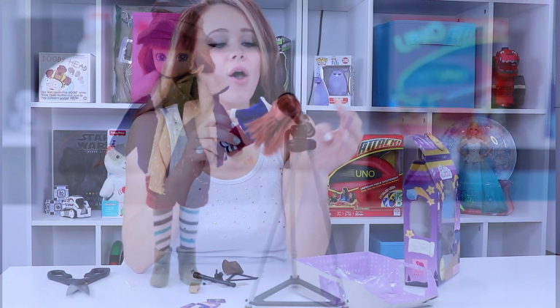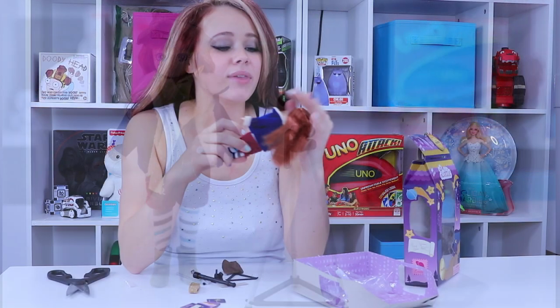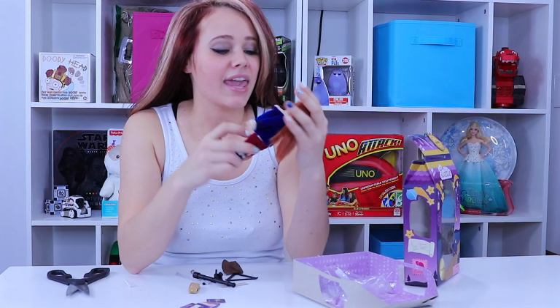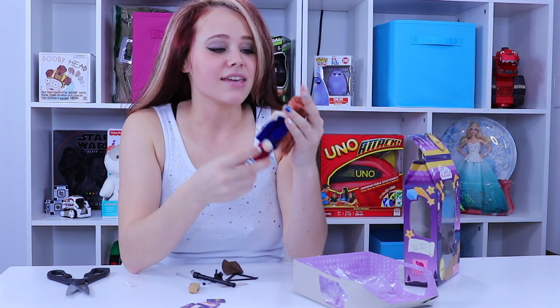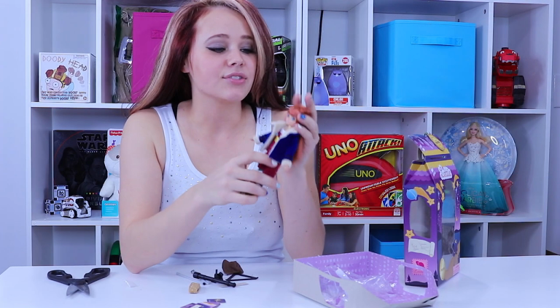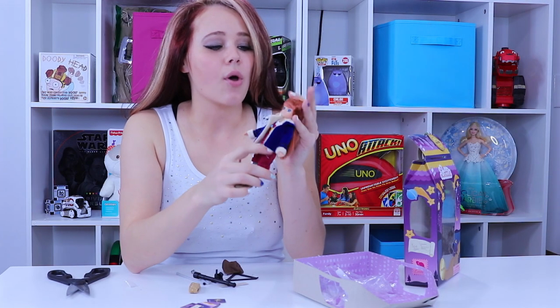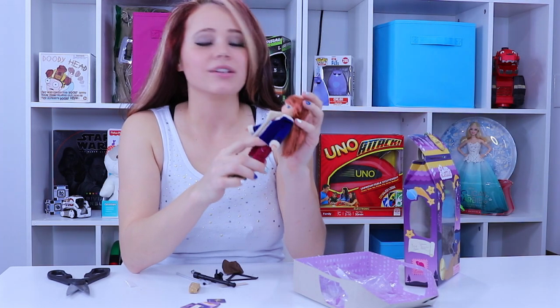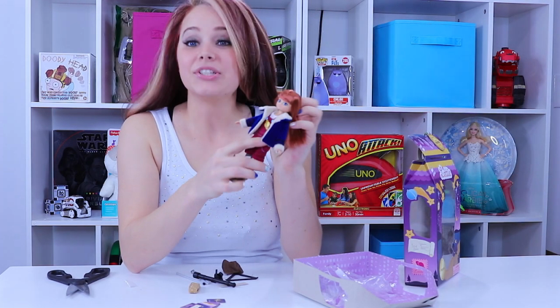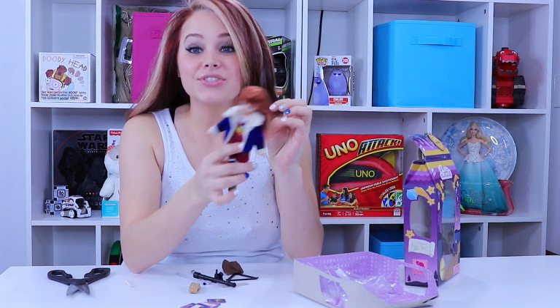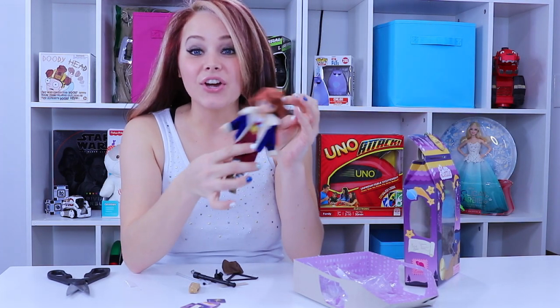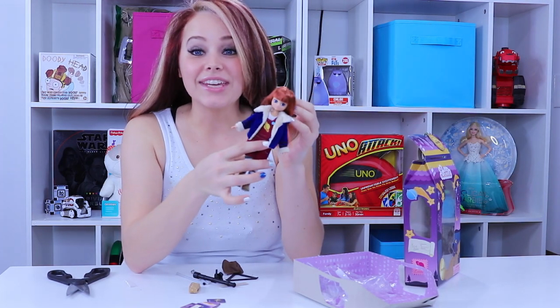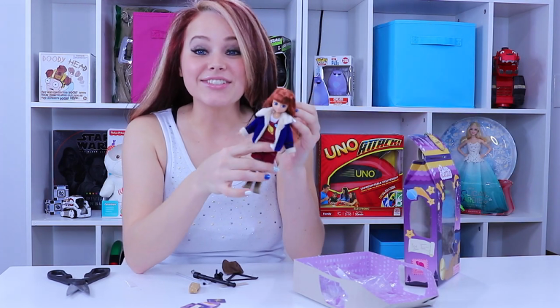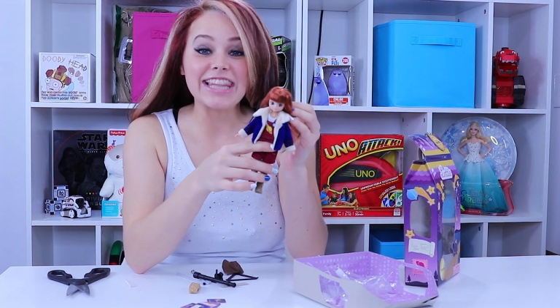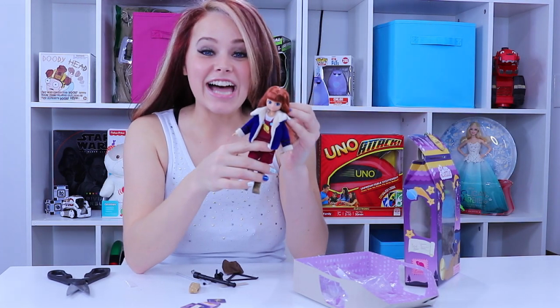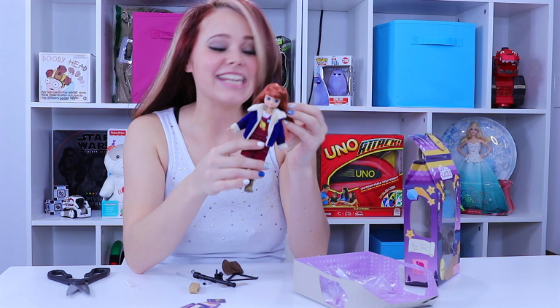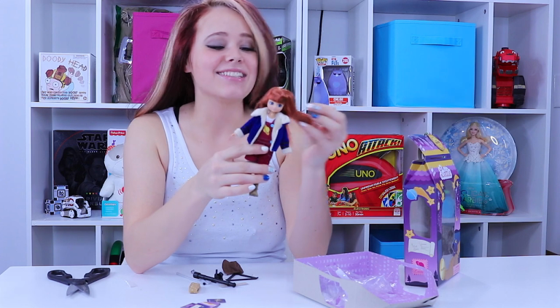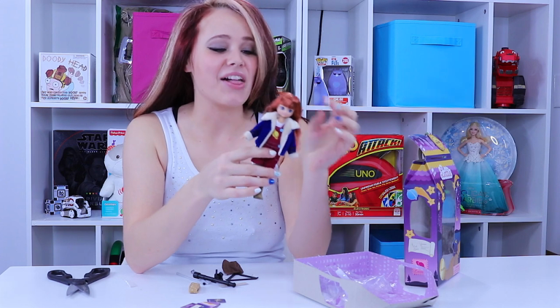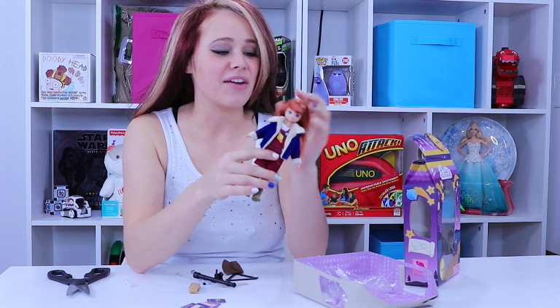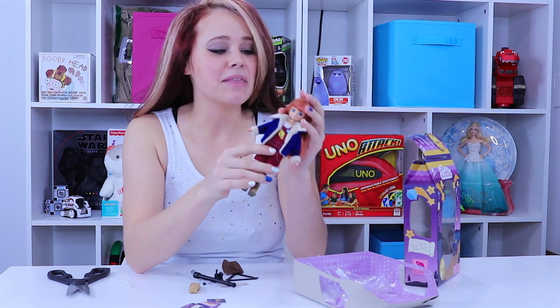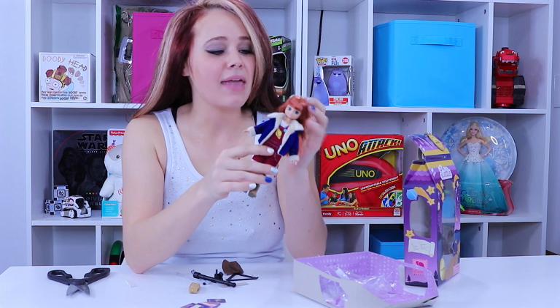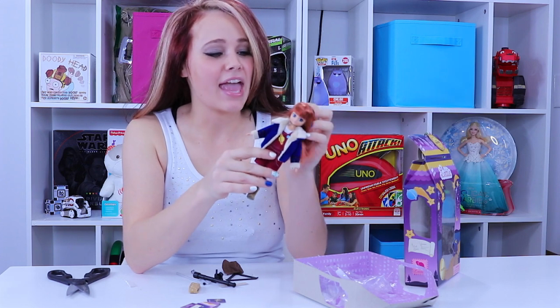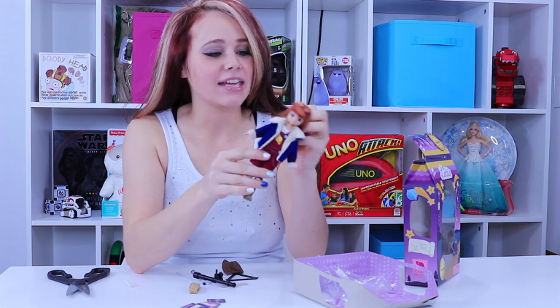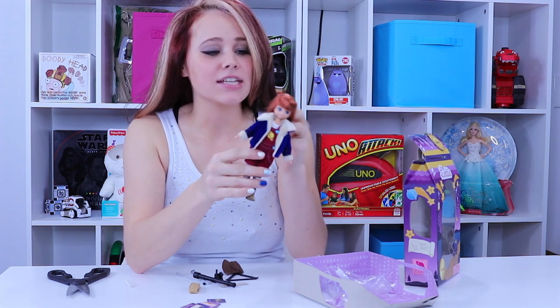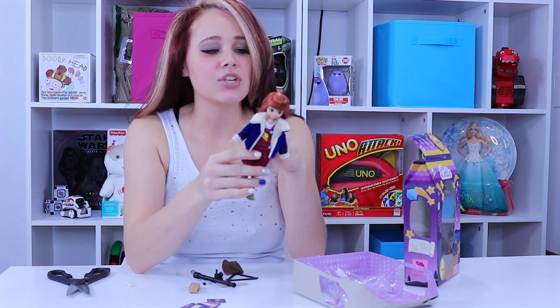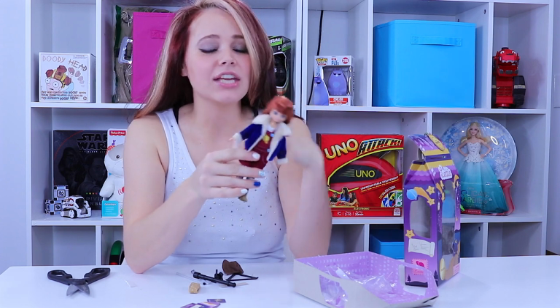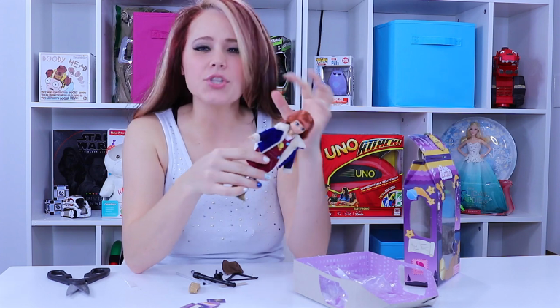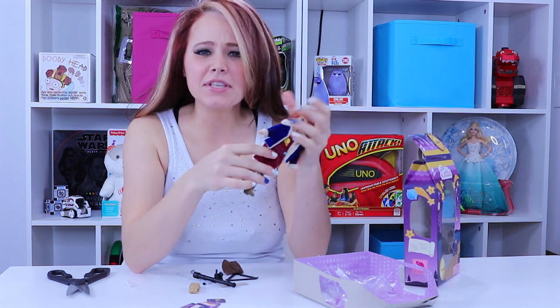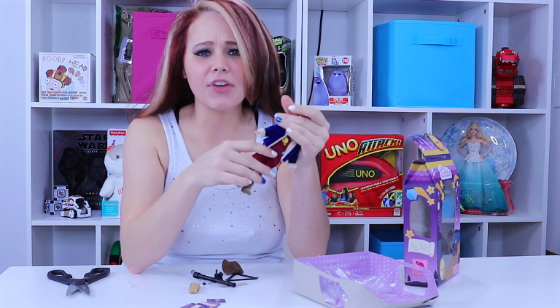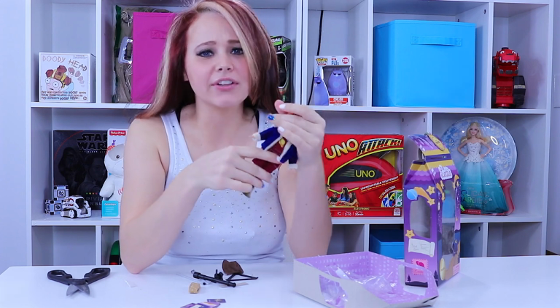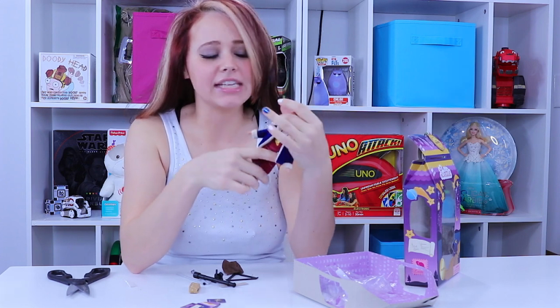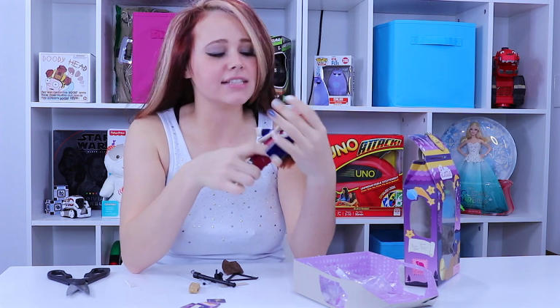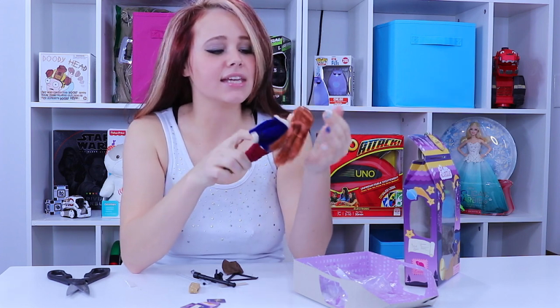Okay, so our little Stargazer Lottie is all out of the package and she was fairly easy to open.